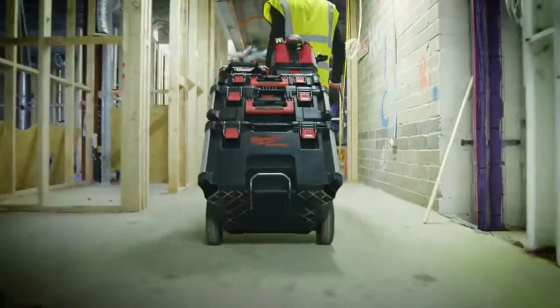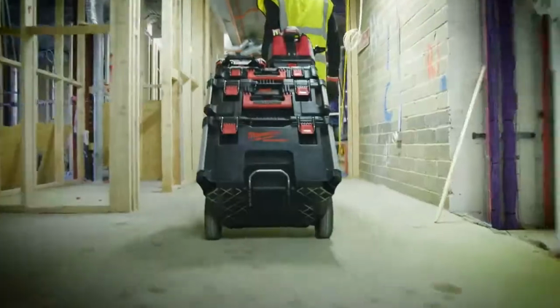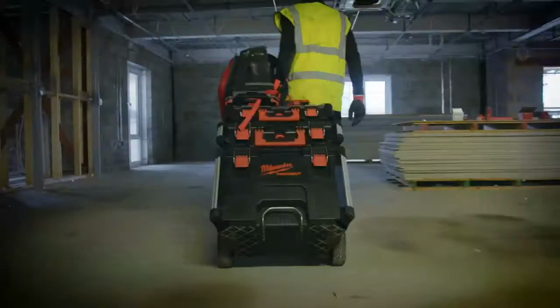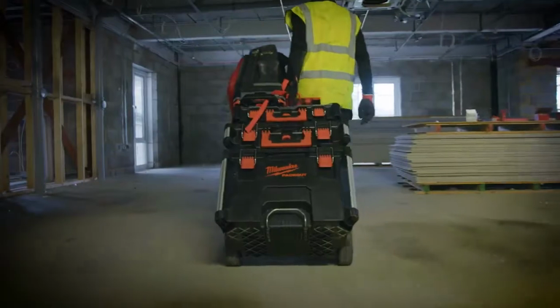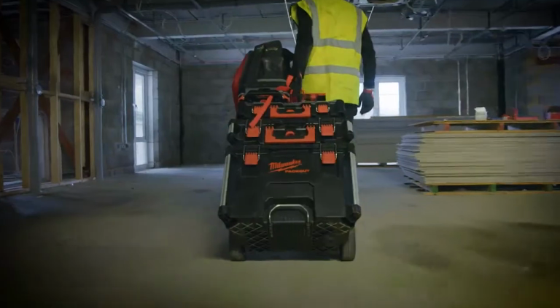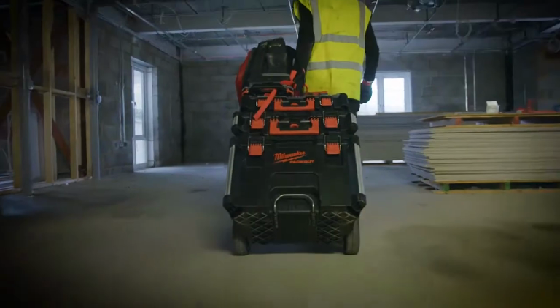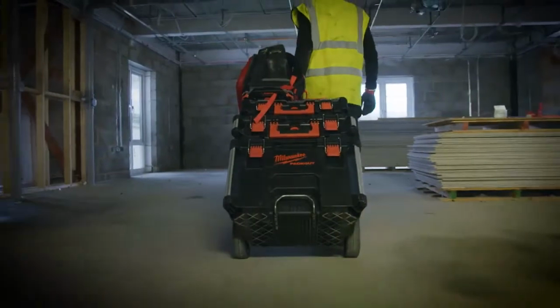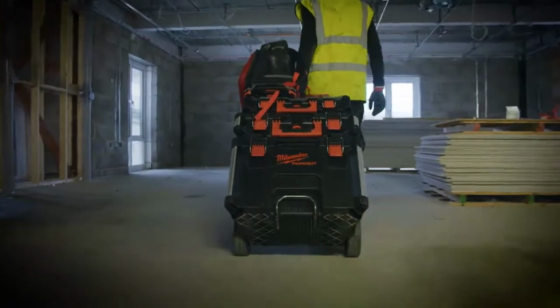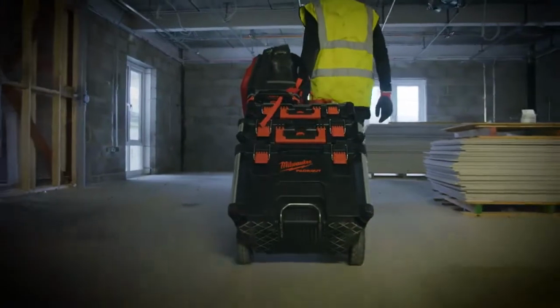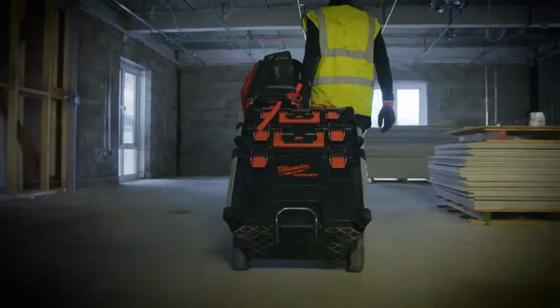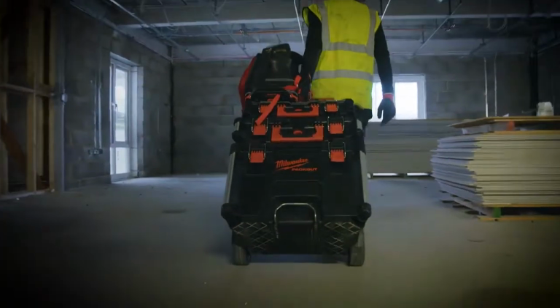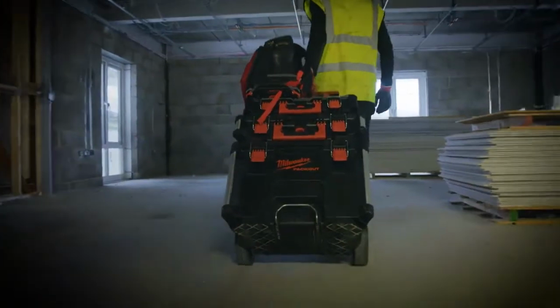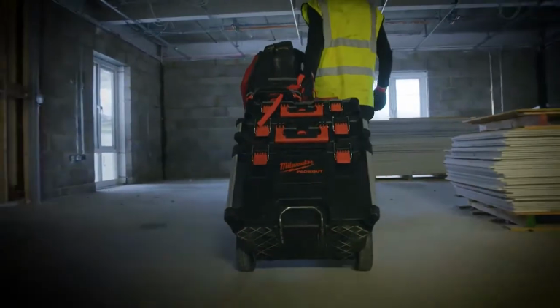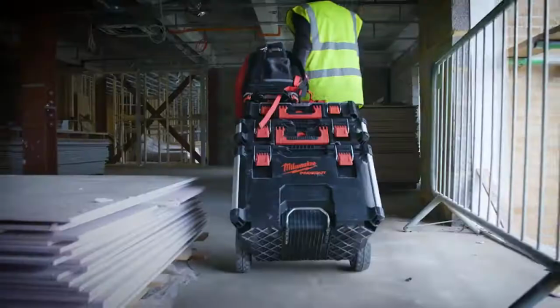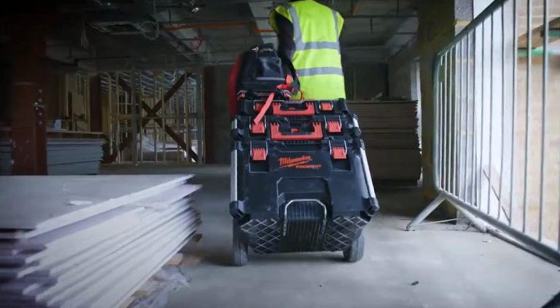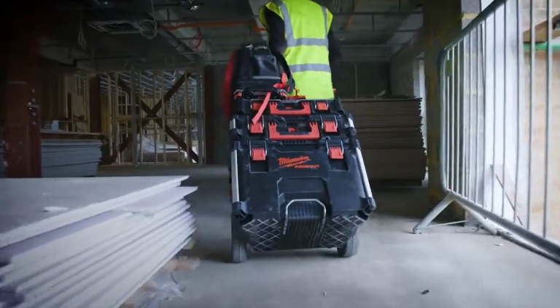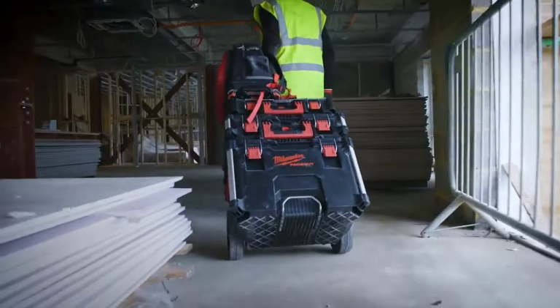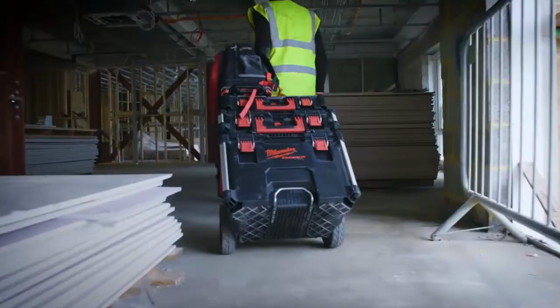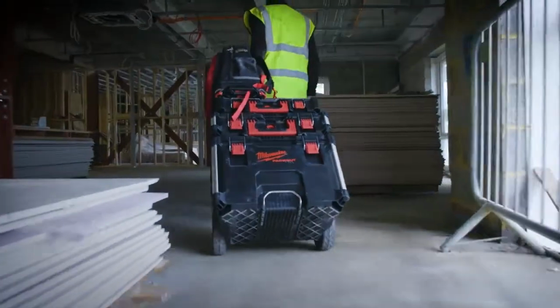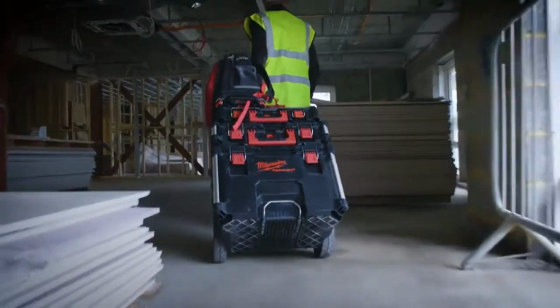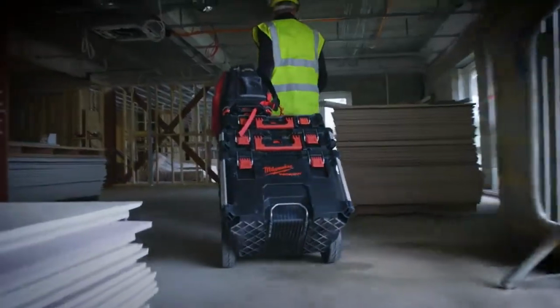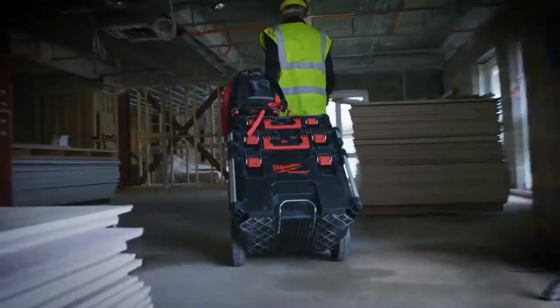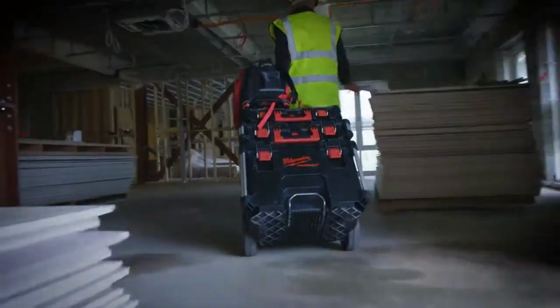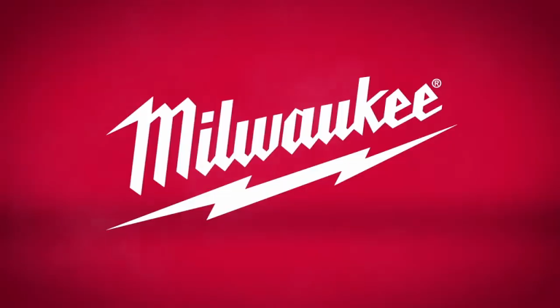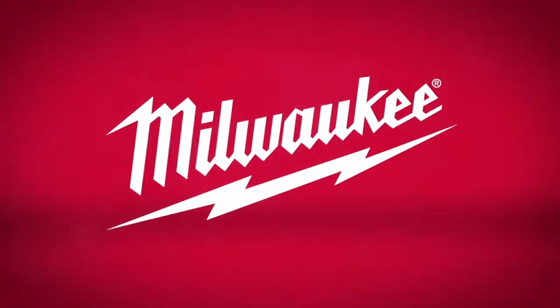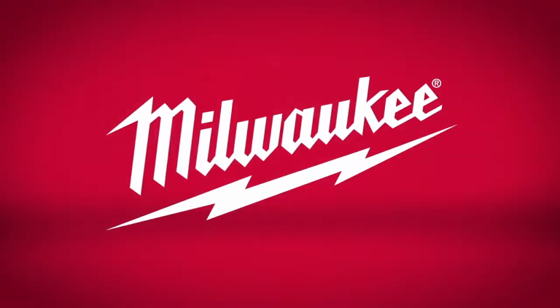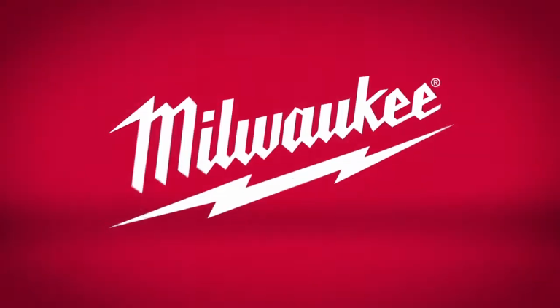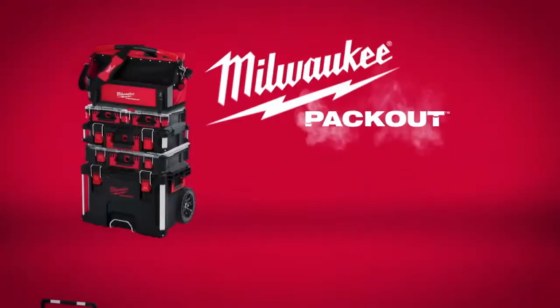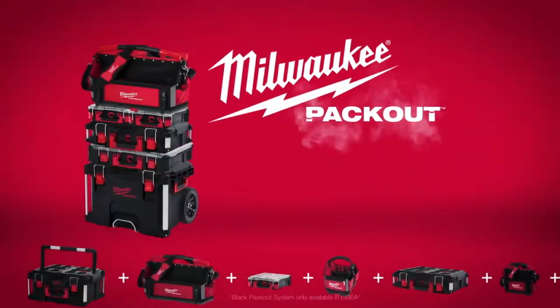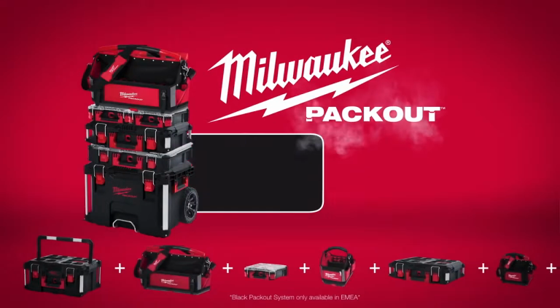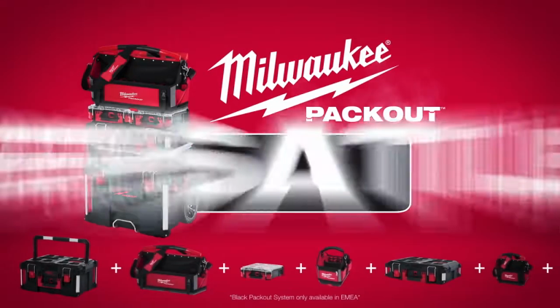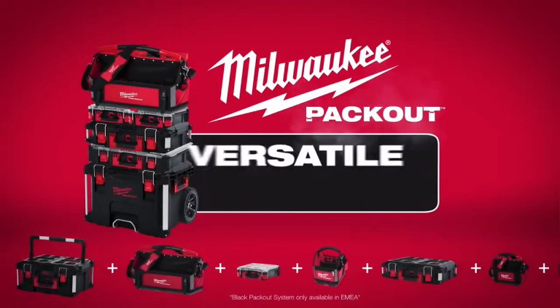Milwaukee Packout — the industry's most versatile and durable modular storage system.